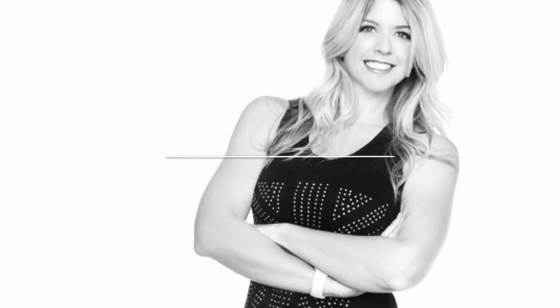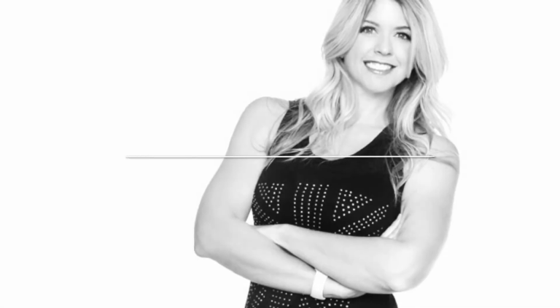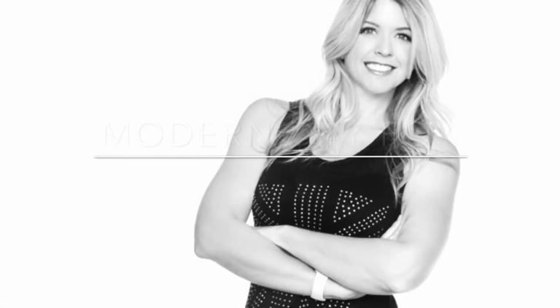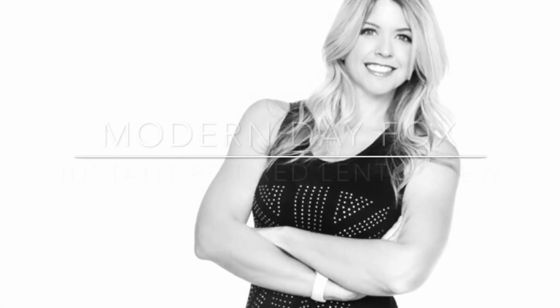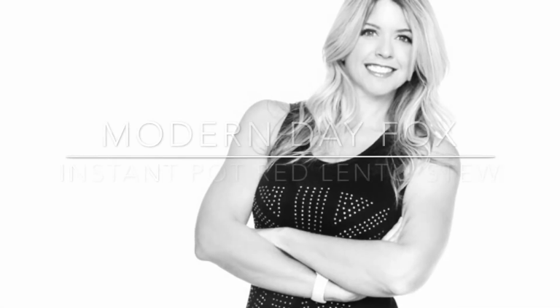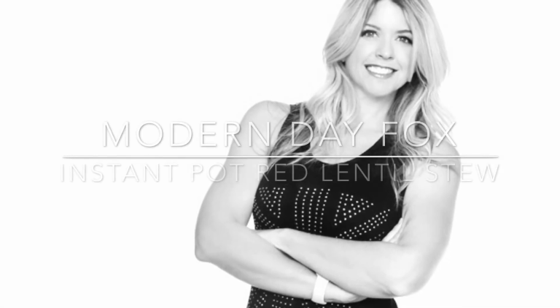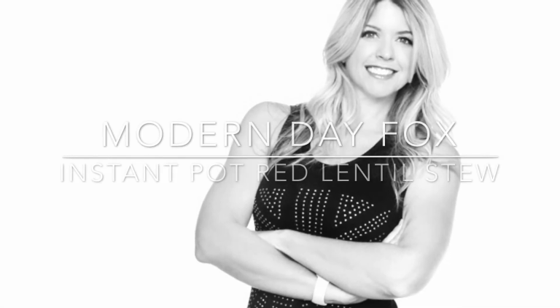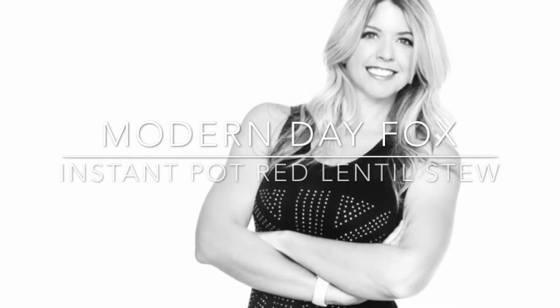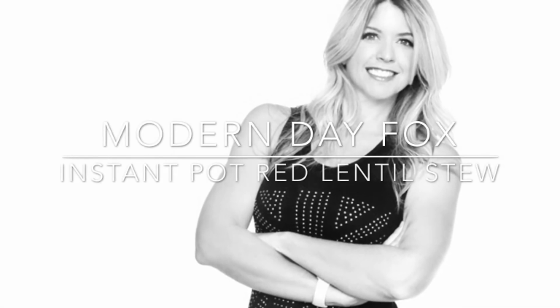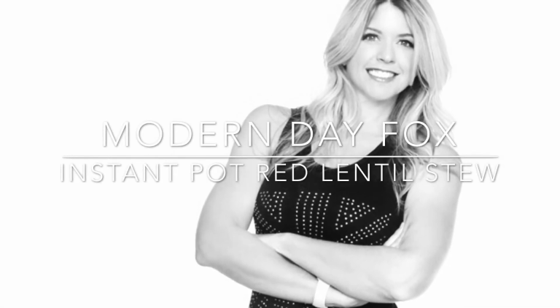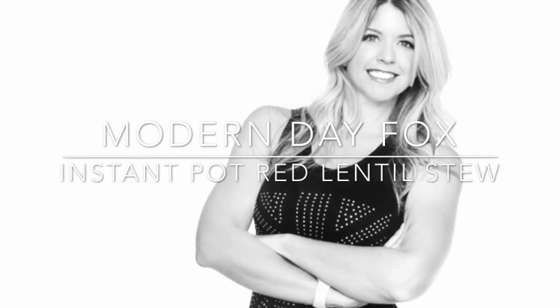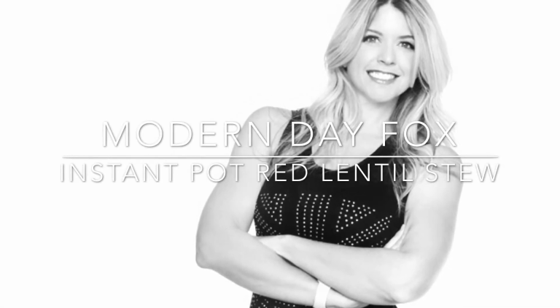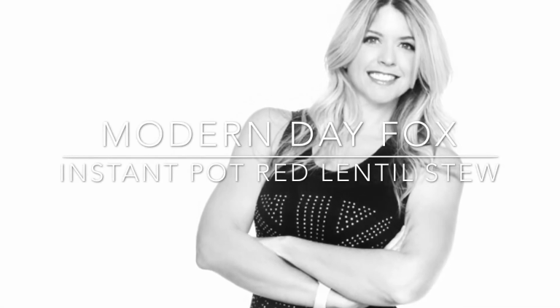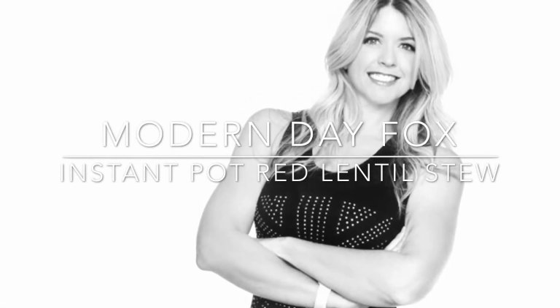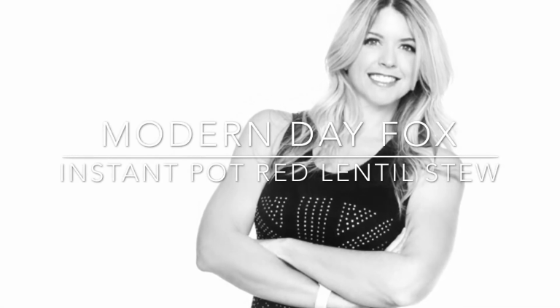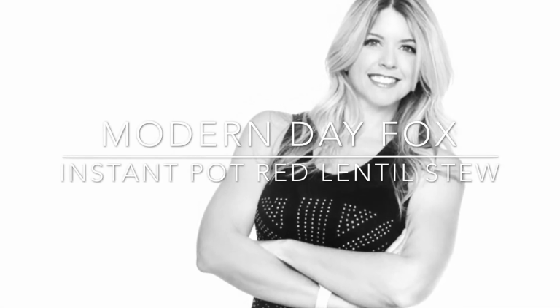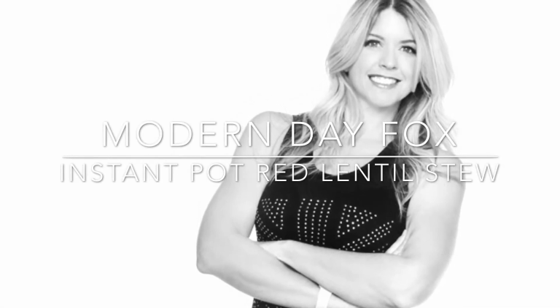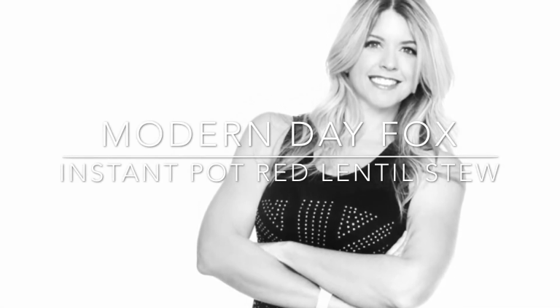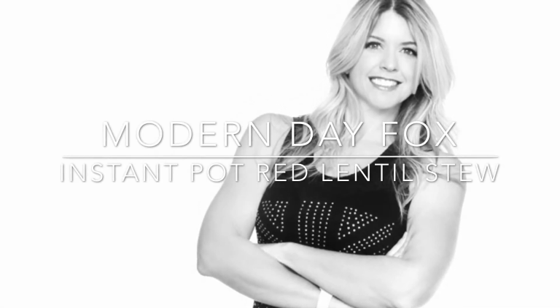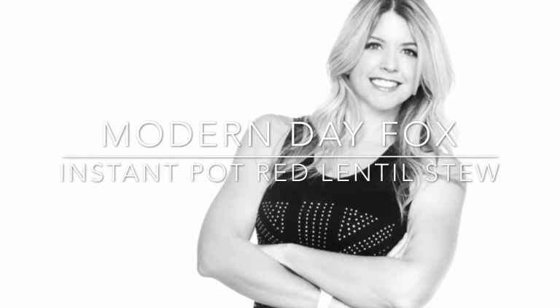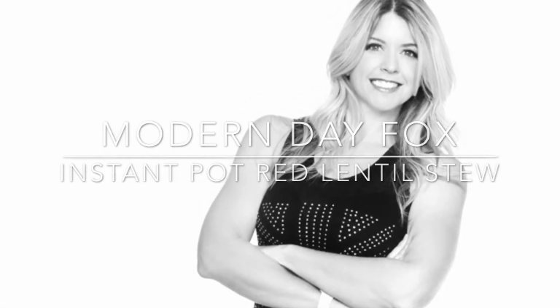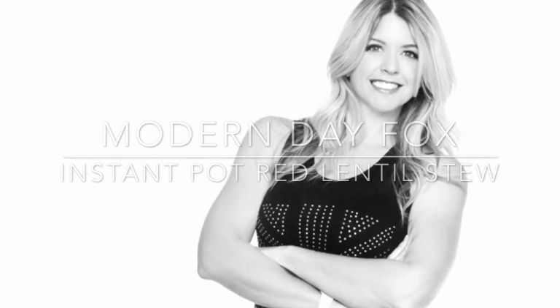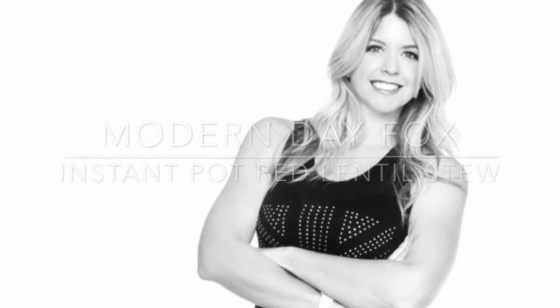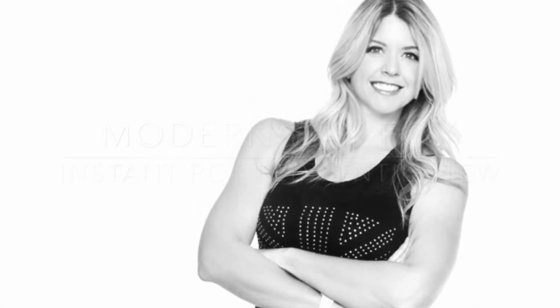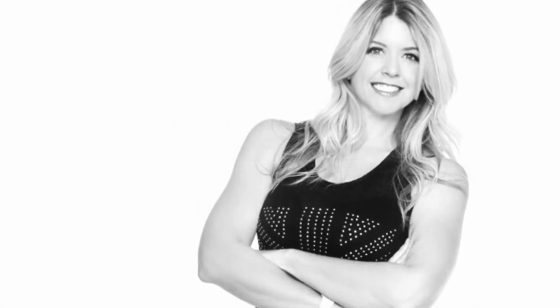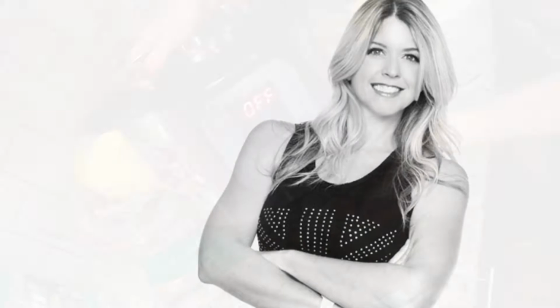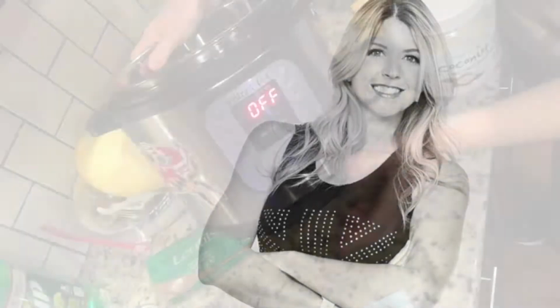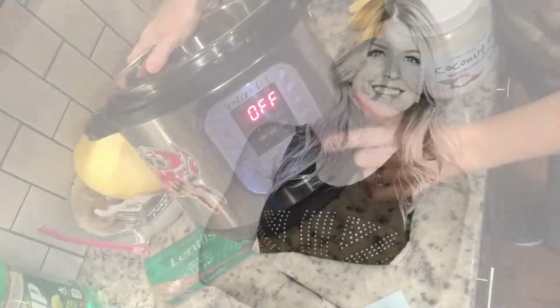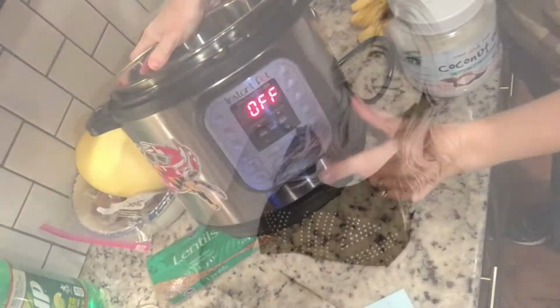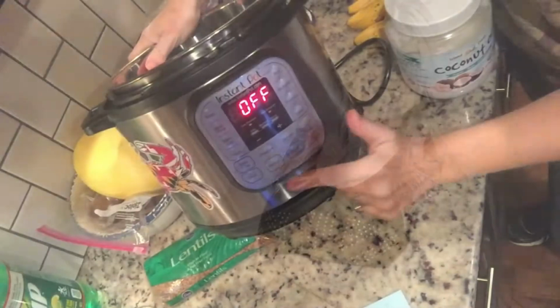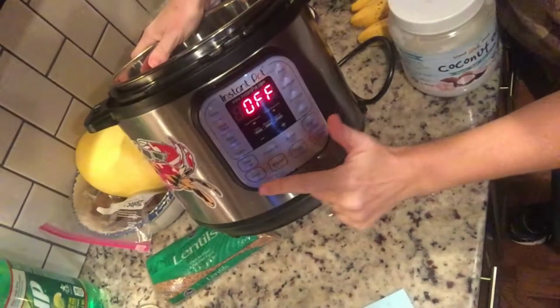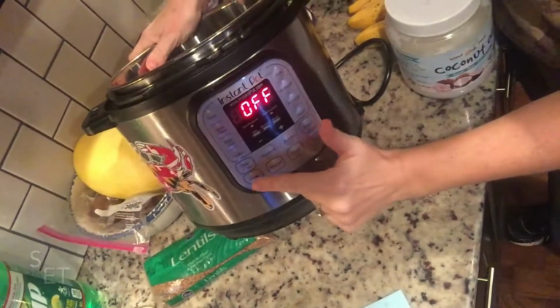Hey everyone, it's Jamie from Modern Day Fox. Today I'm going to make a red lentil stew in my Instant Pot.